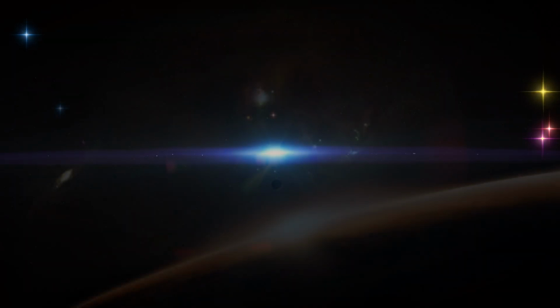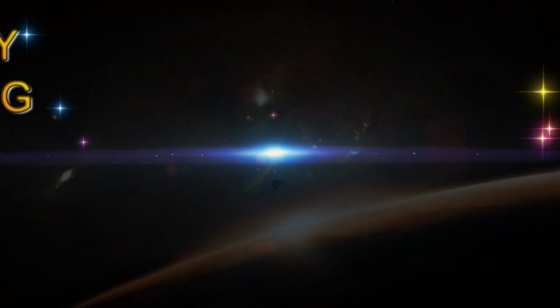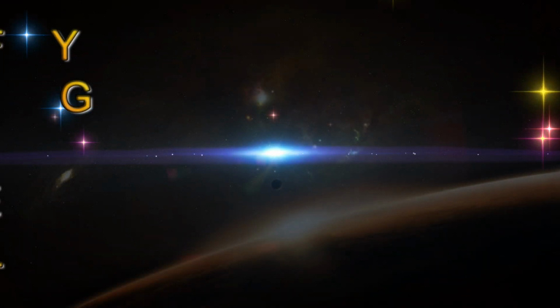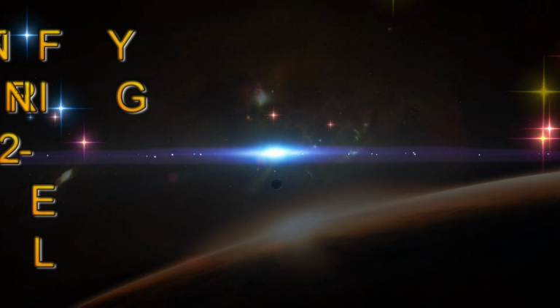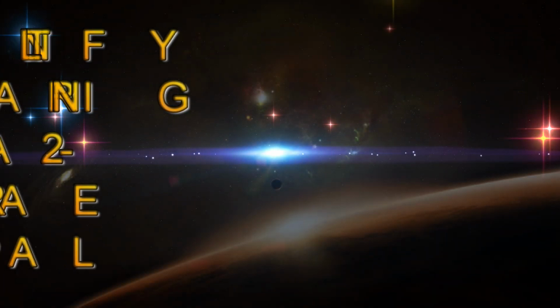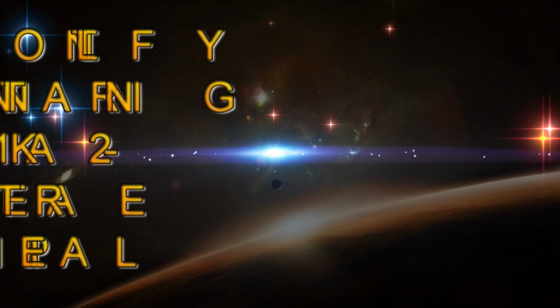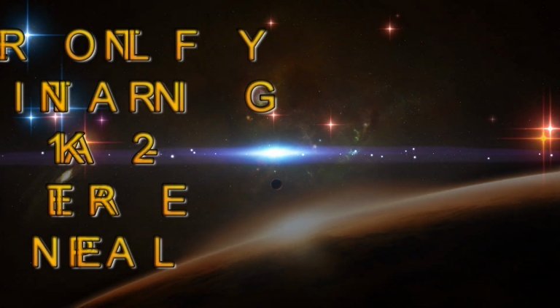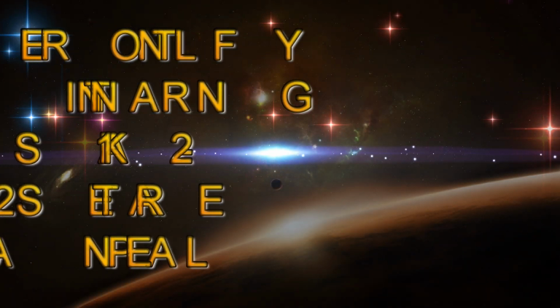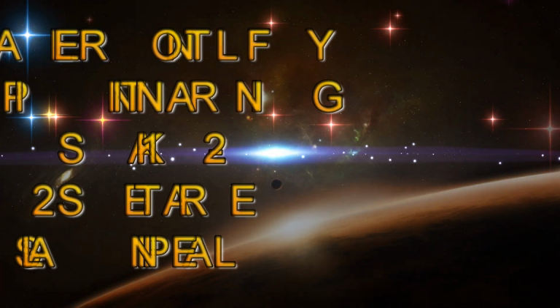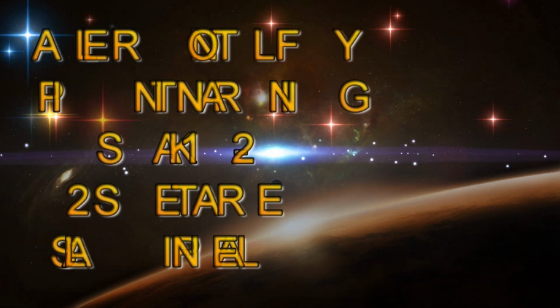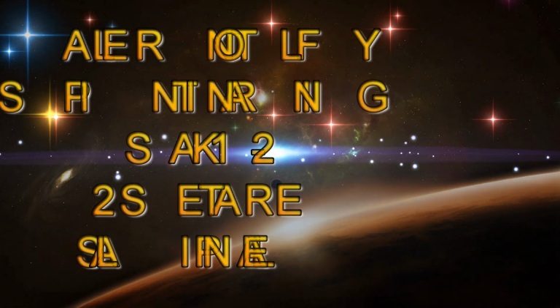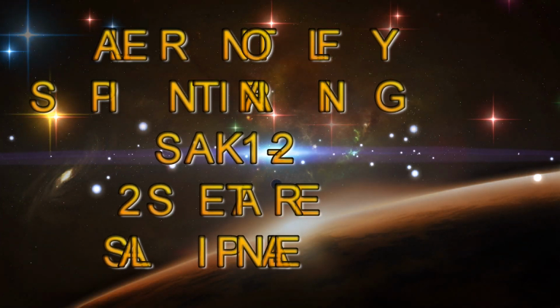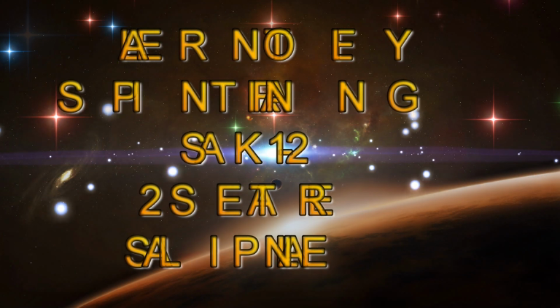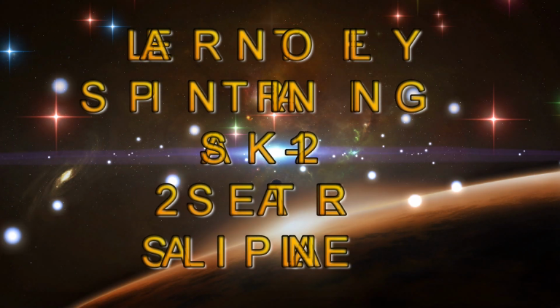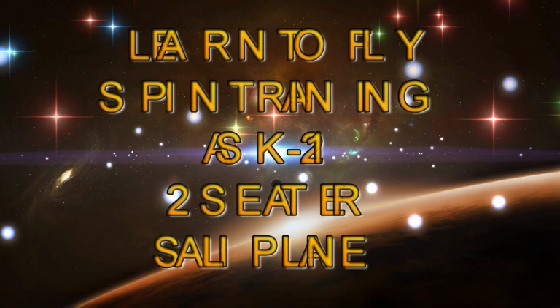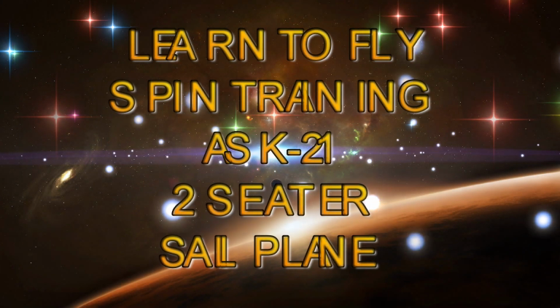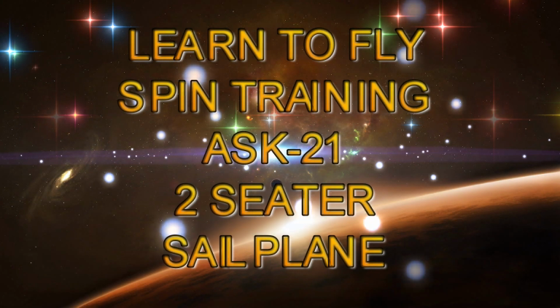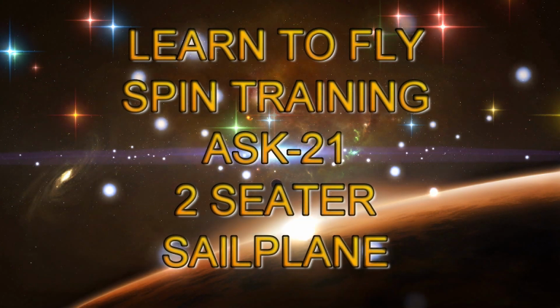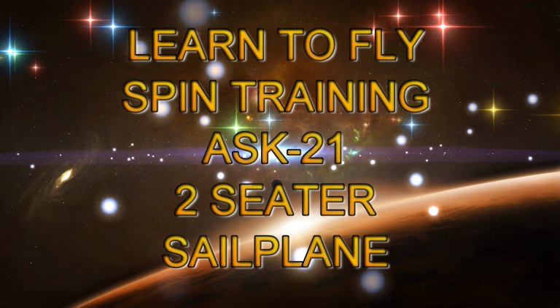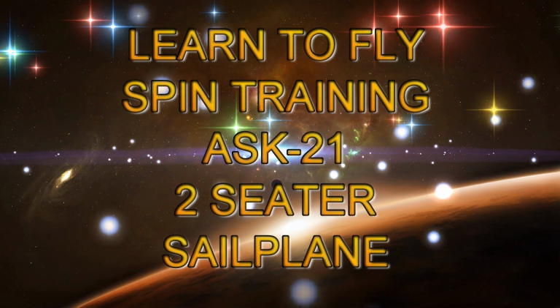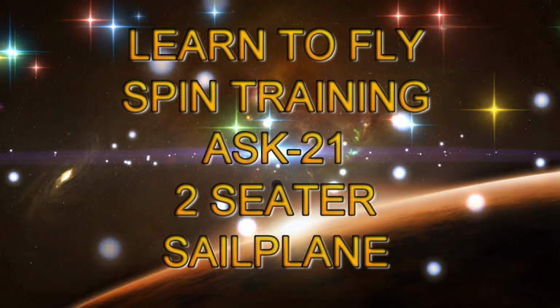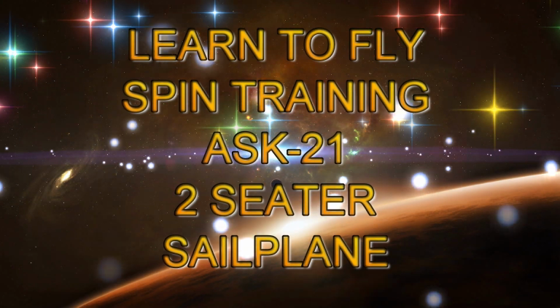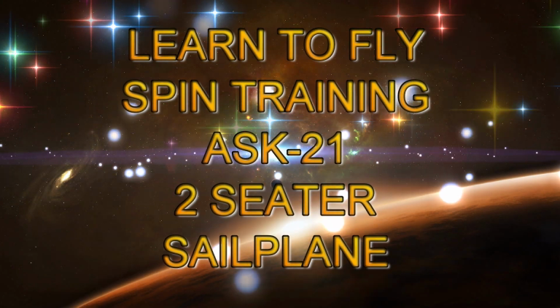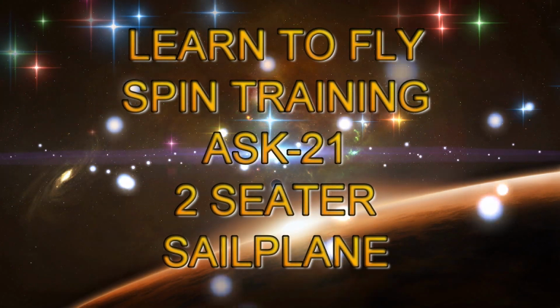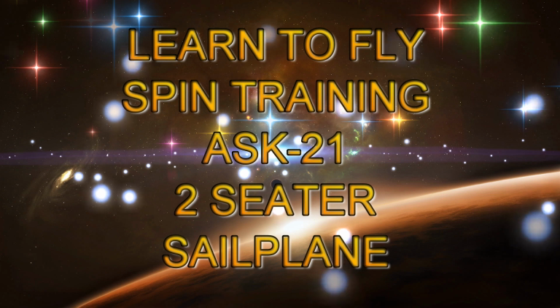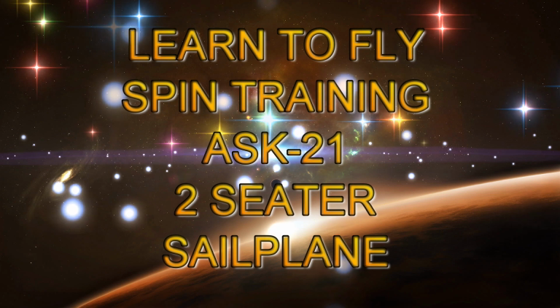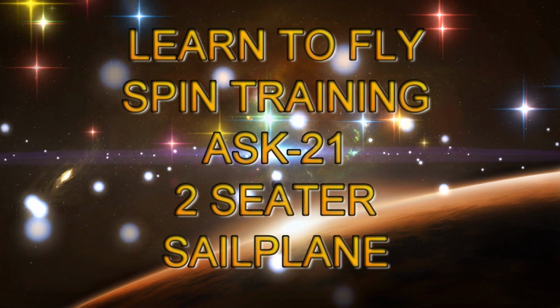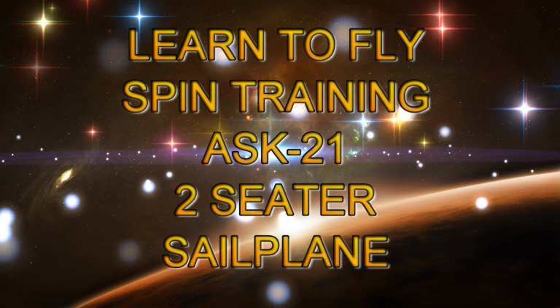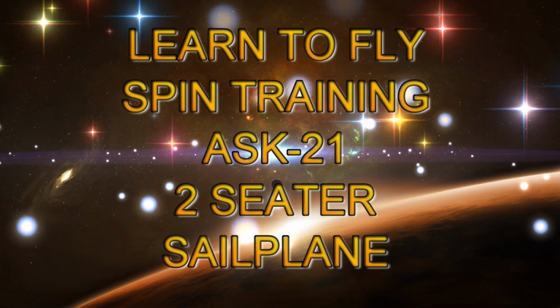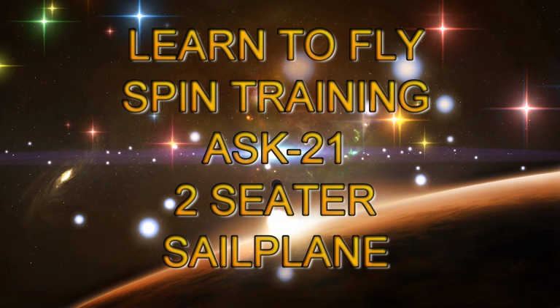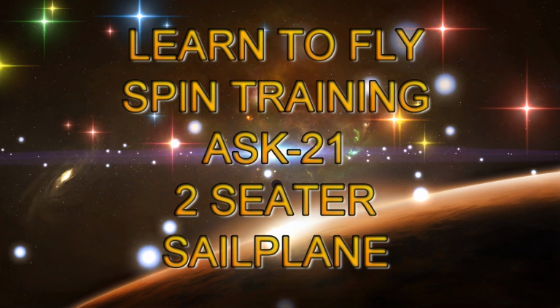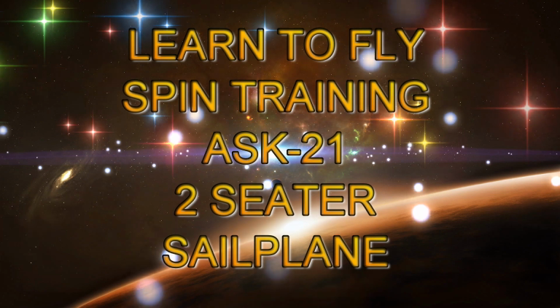Hello everyone and welcome to my YouTube channel. This video is about doing spin training in an ASK21.